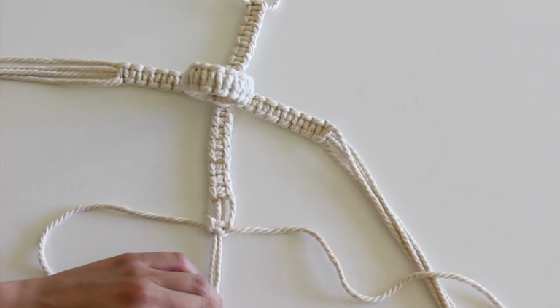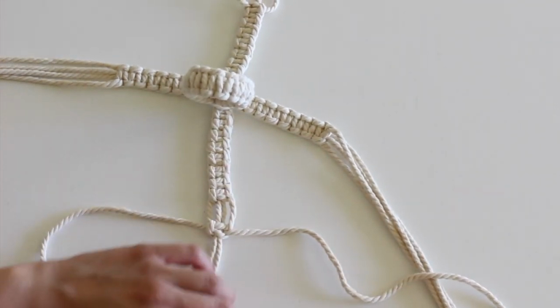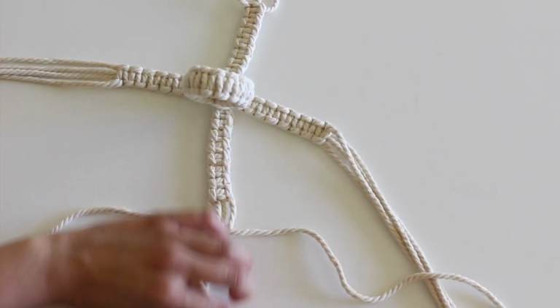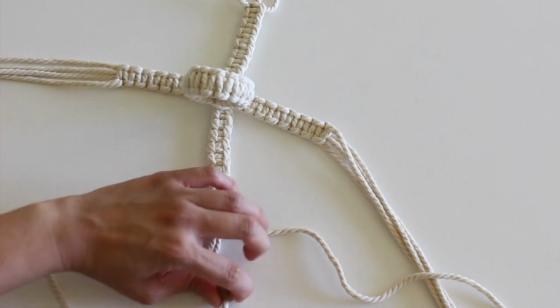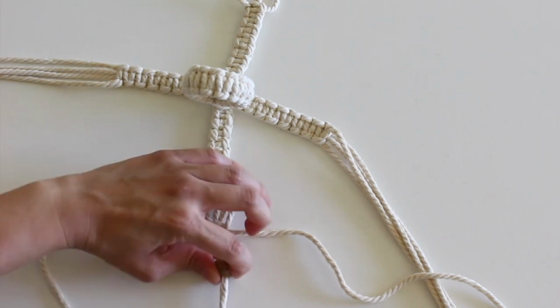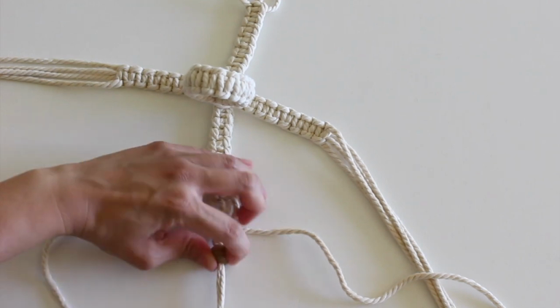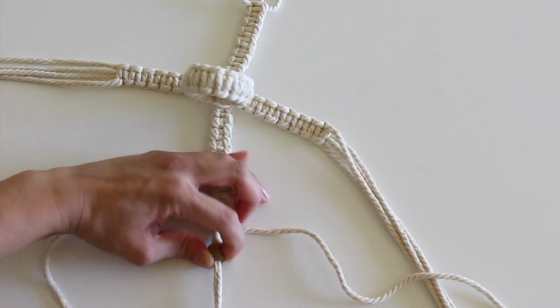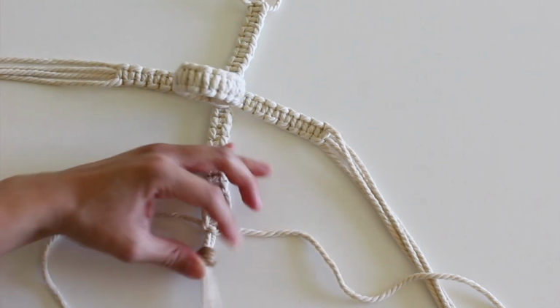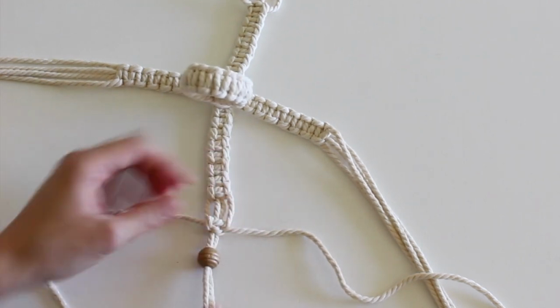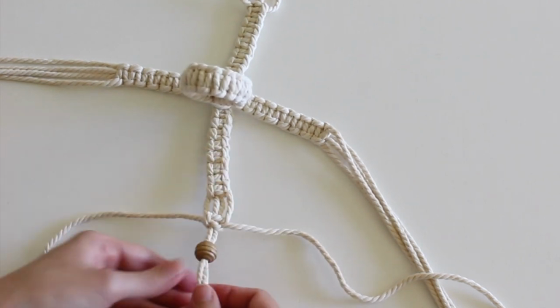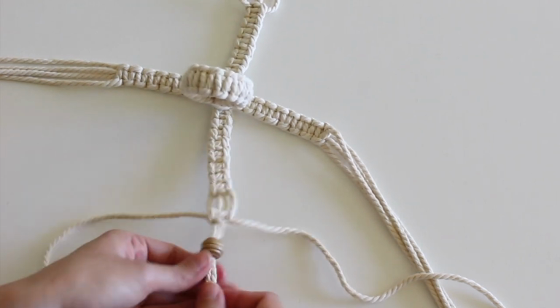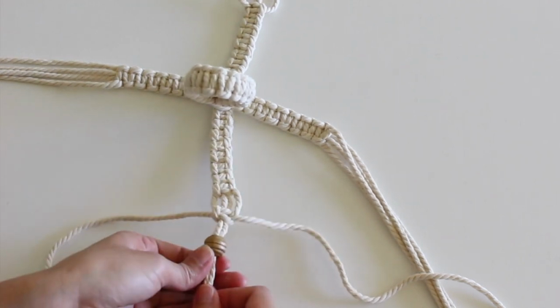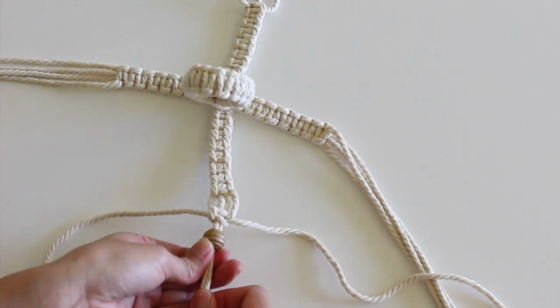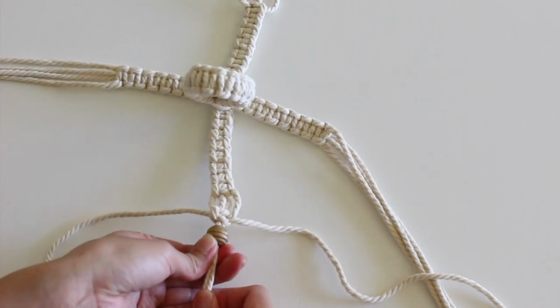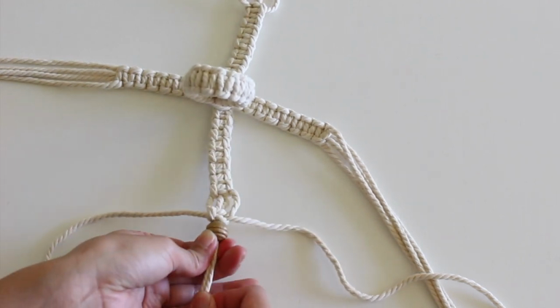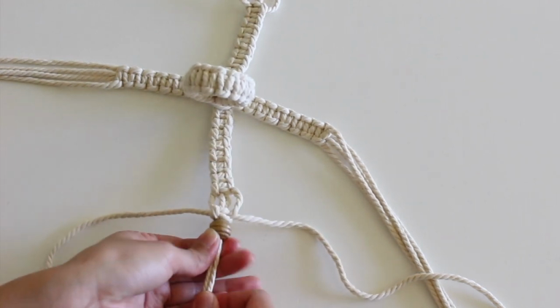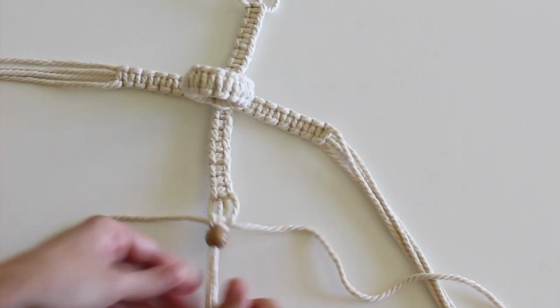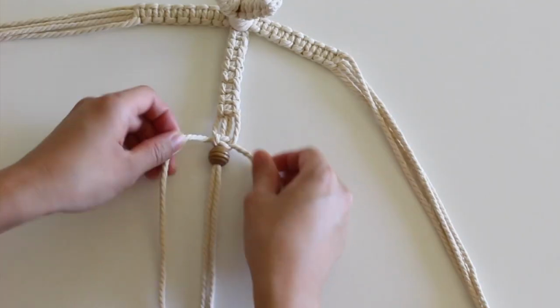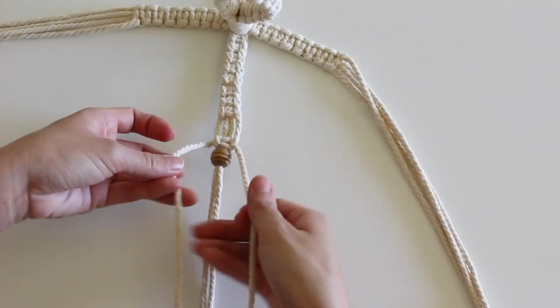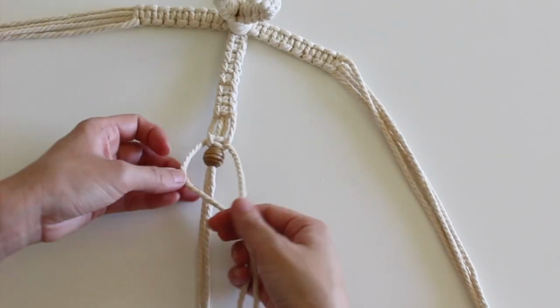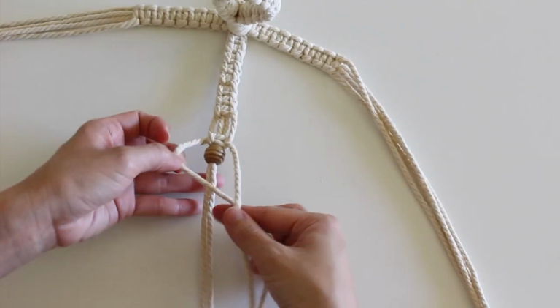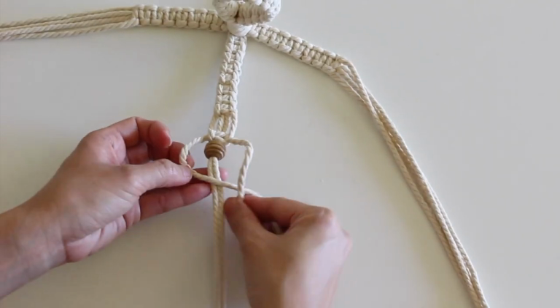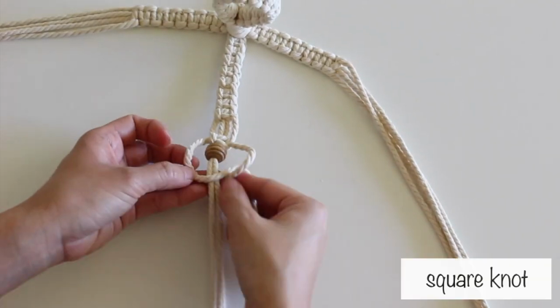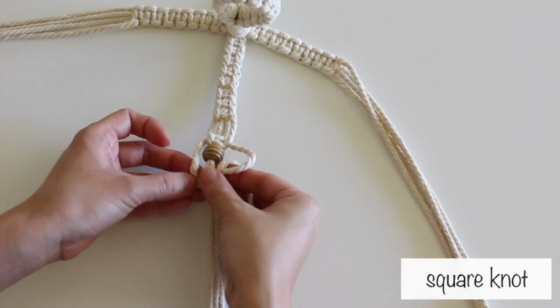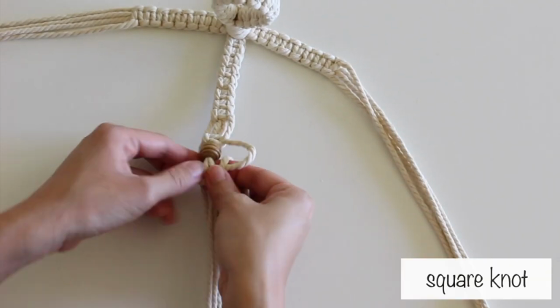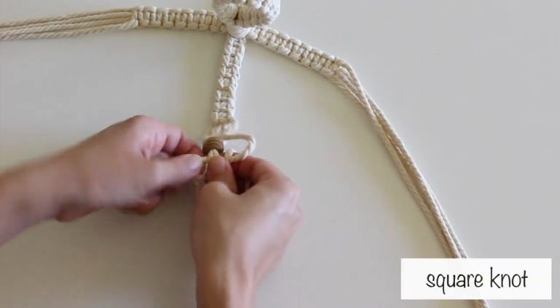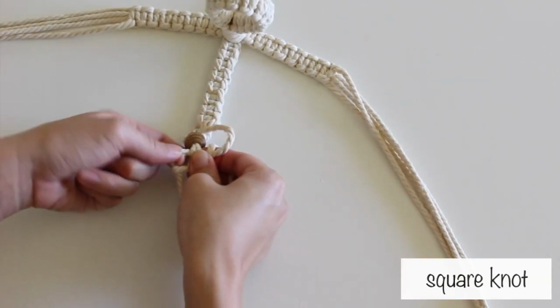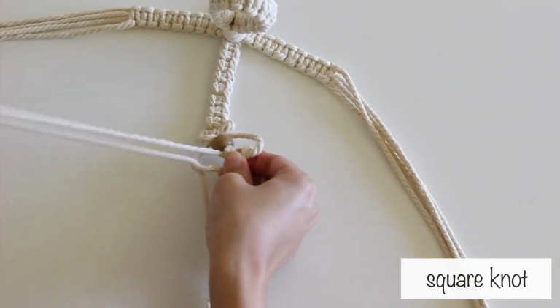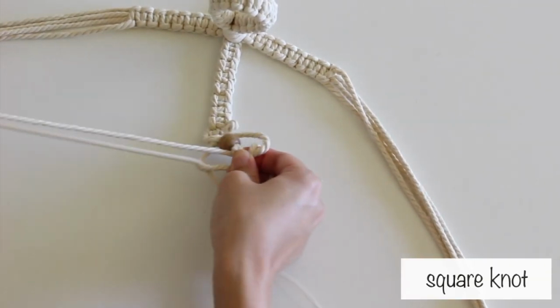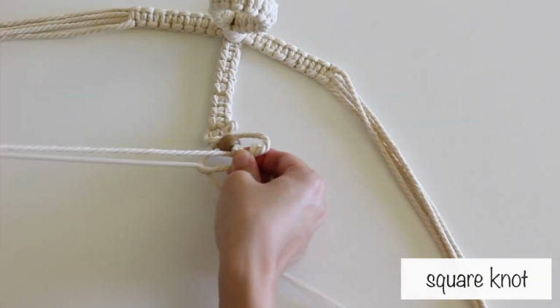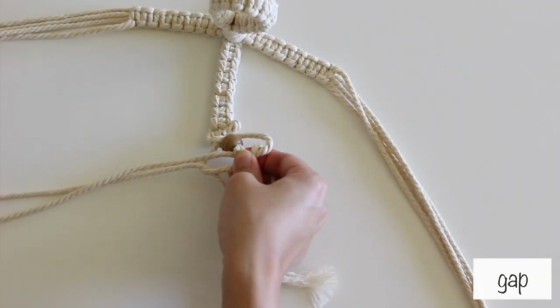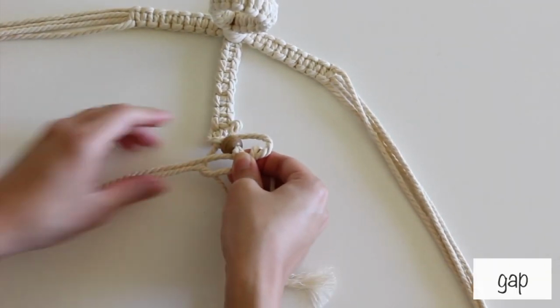String the 2 middle cords through a bead. Then make another square knot followed by another gap.